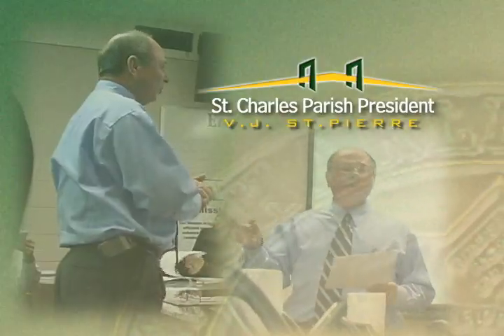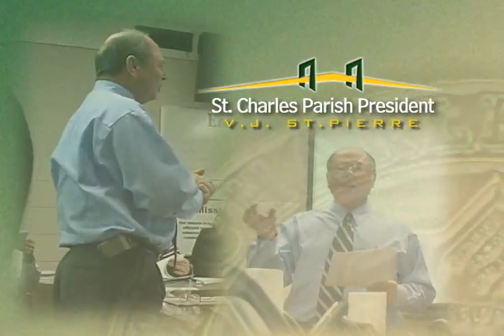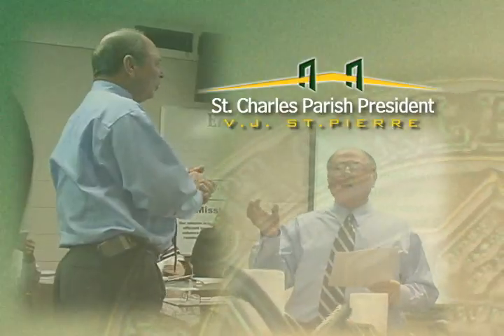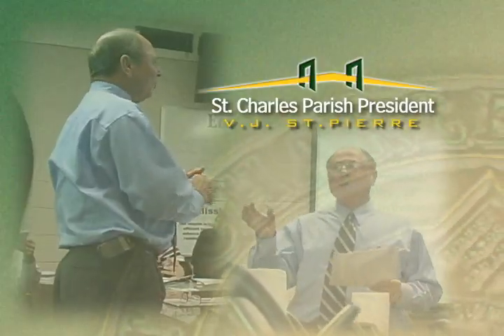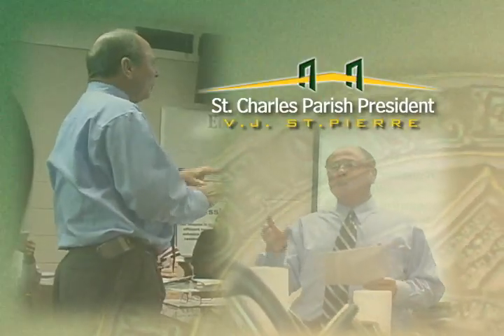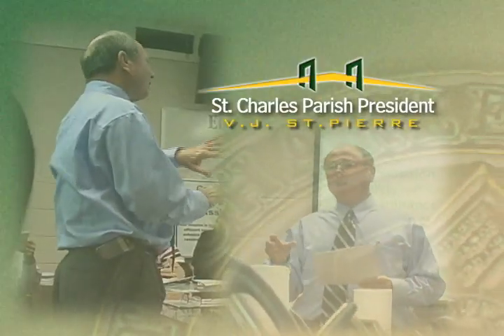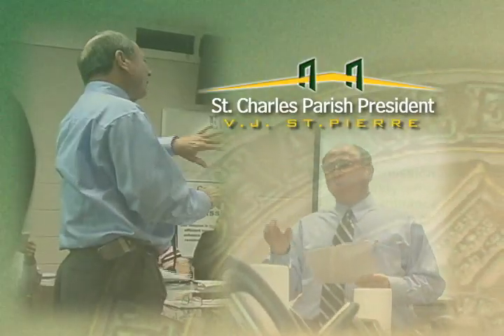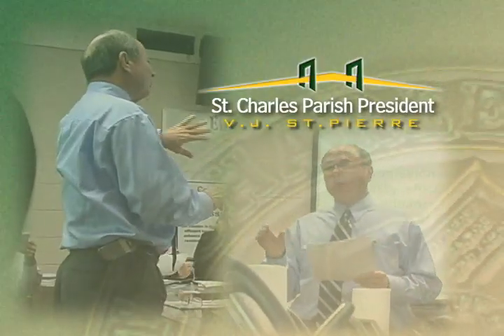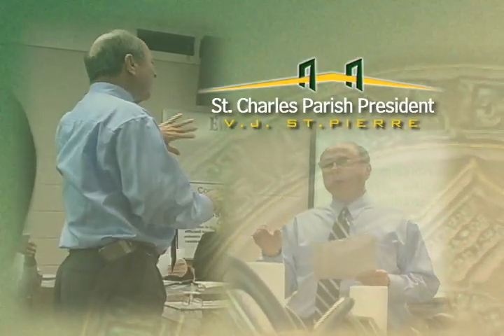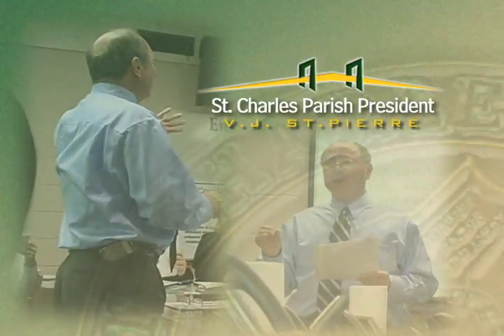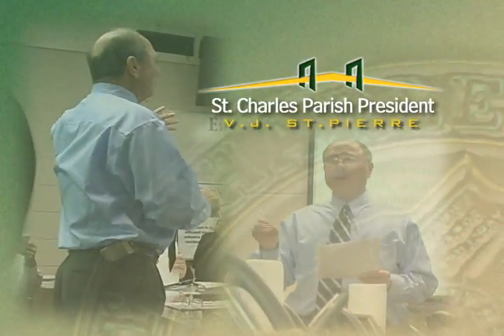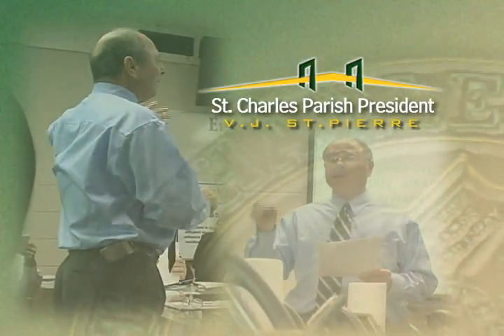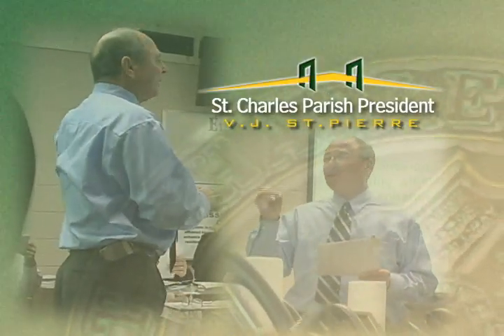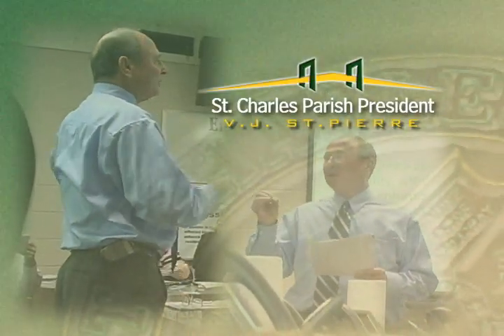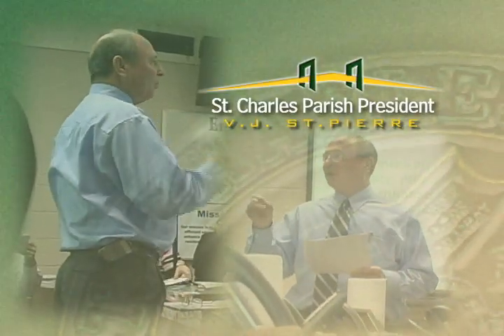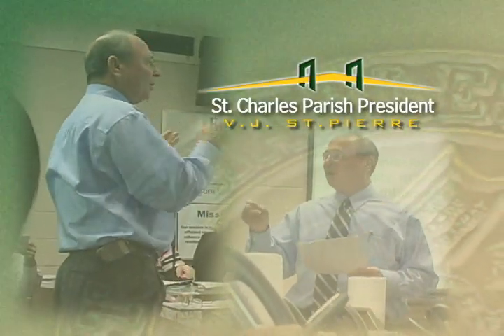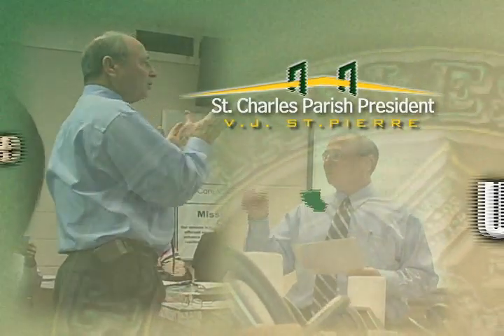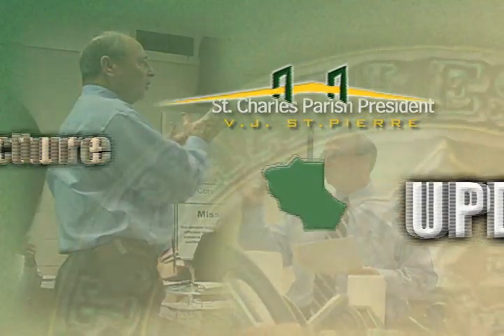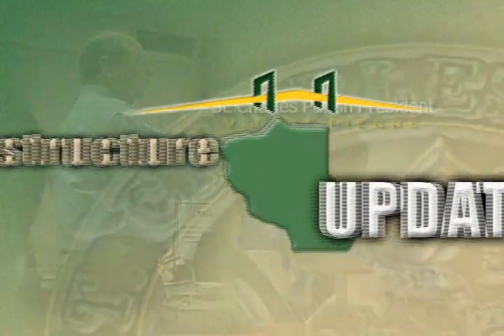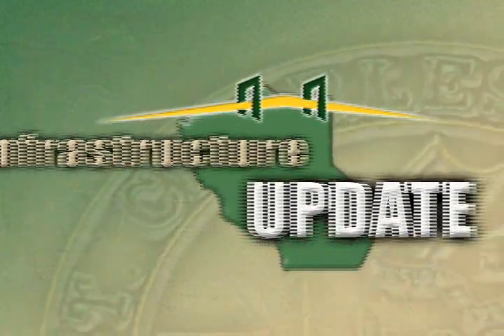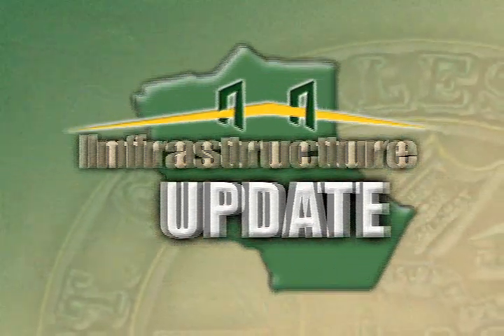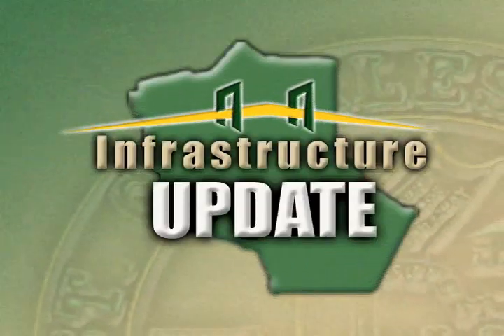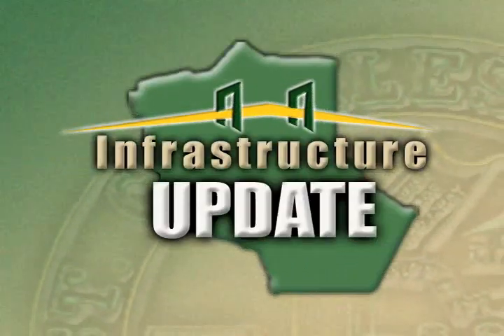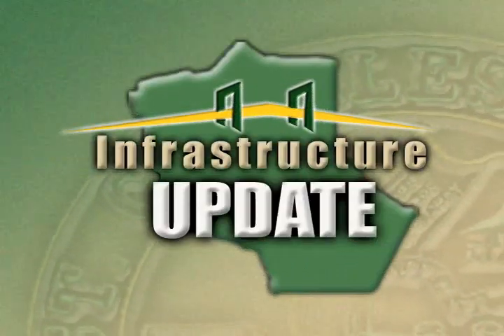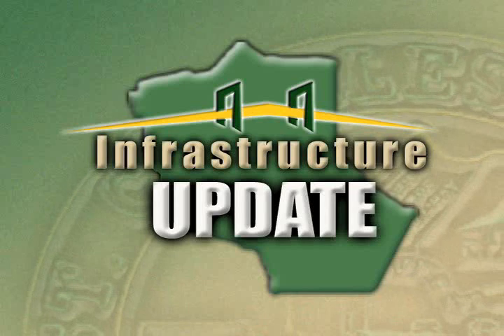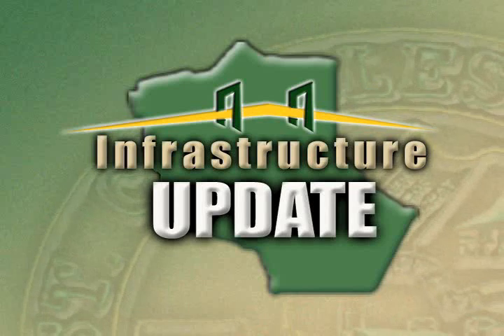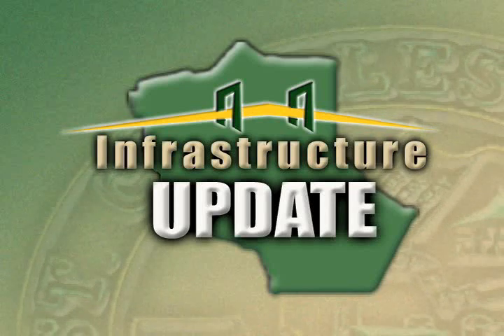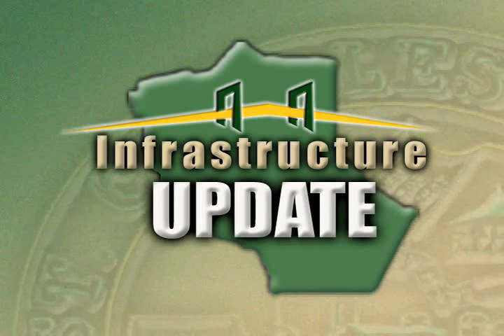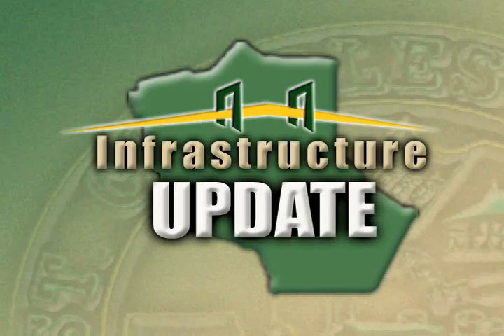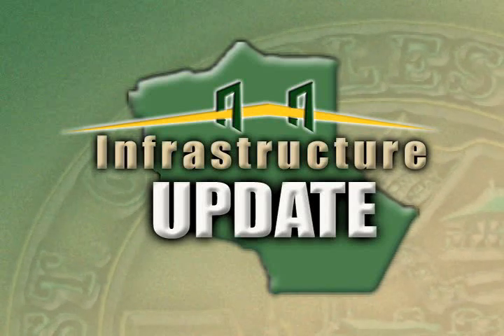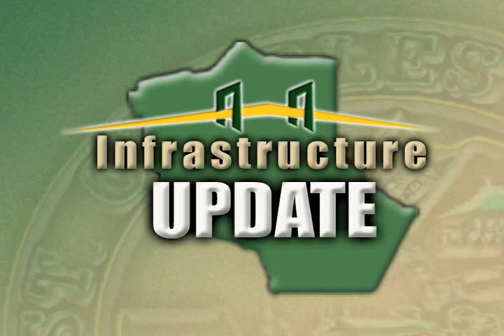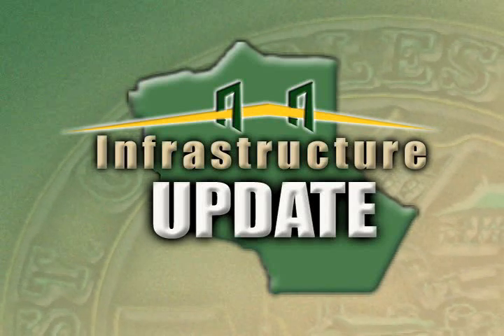Hi, I'm Parish President V.J. St. Pierre, and this is the Parish Goals Update on Infrastructure.